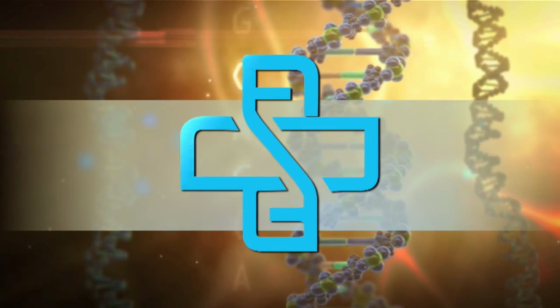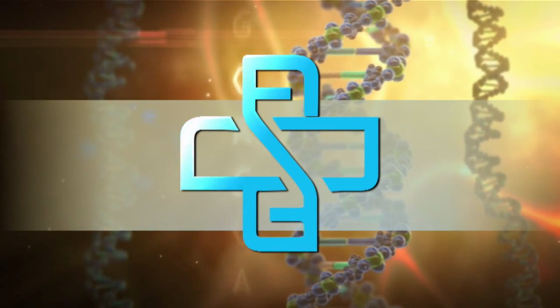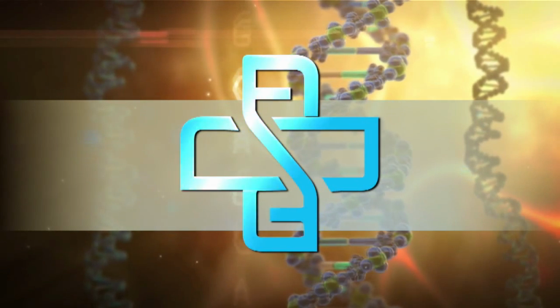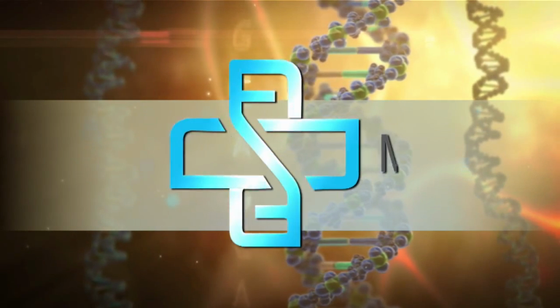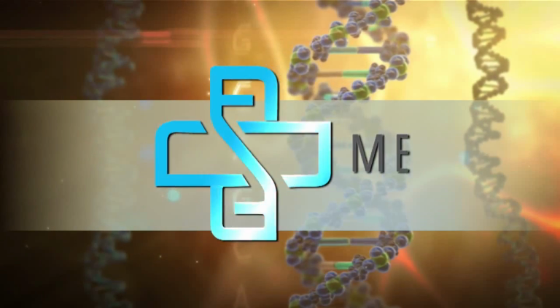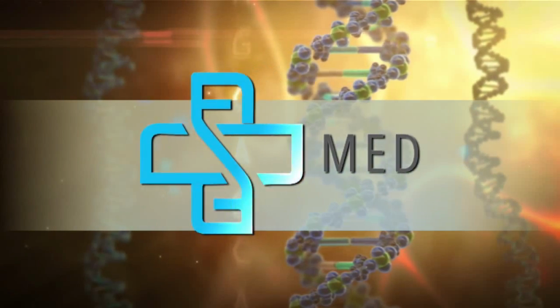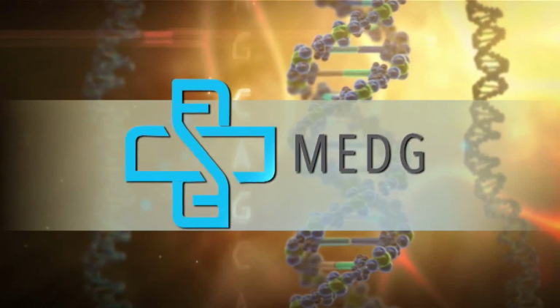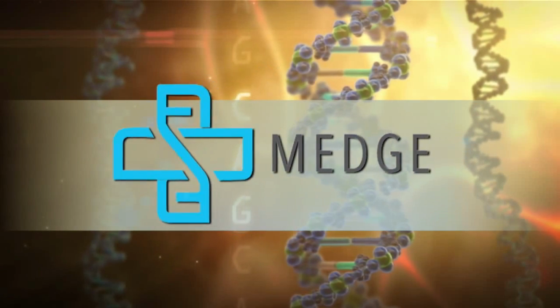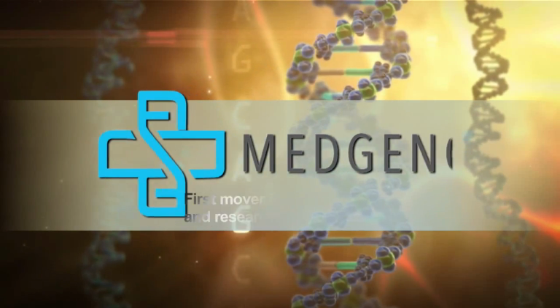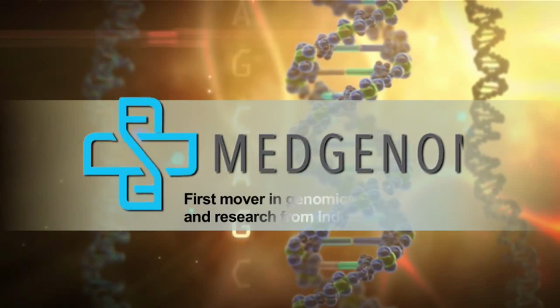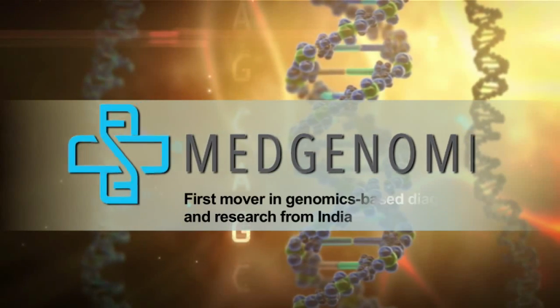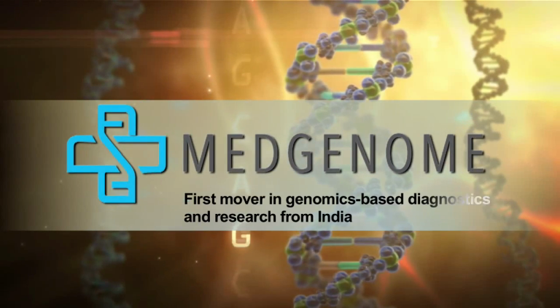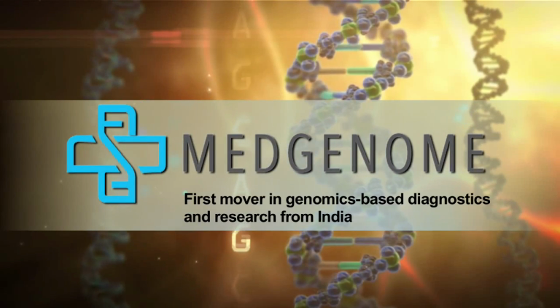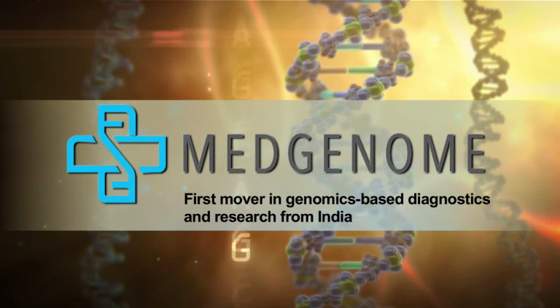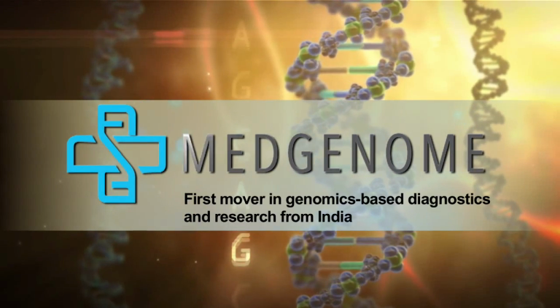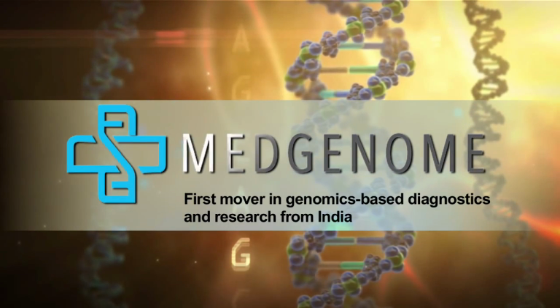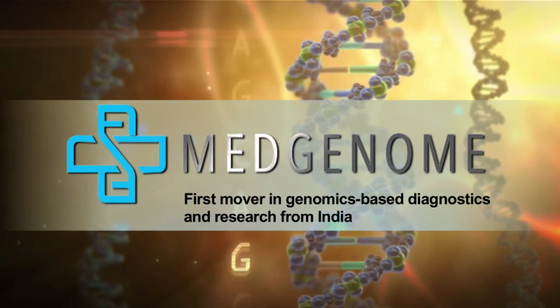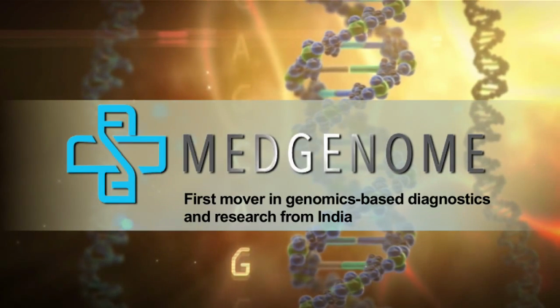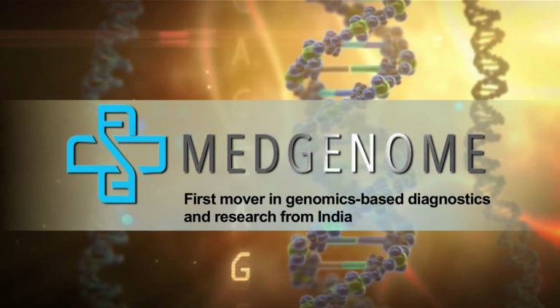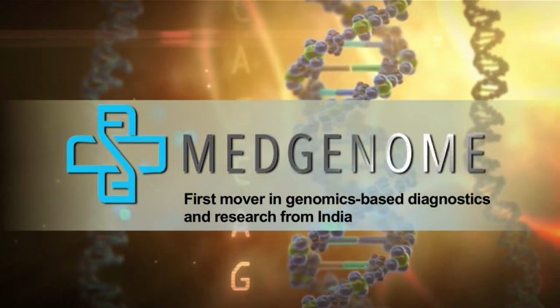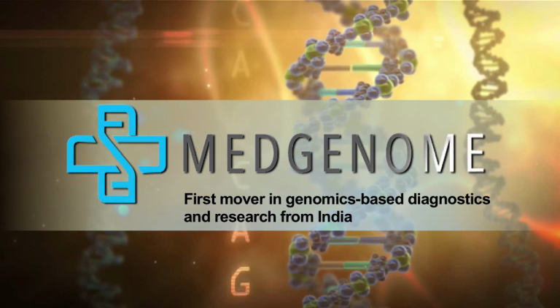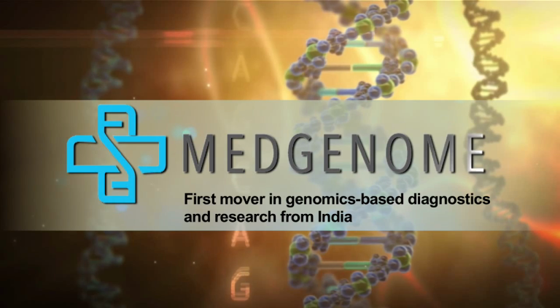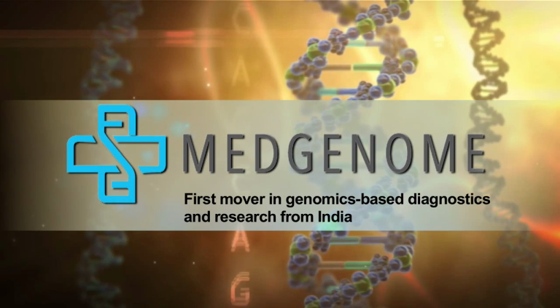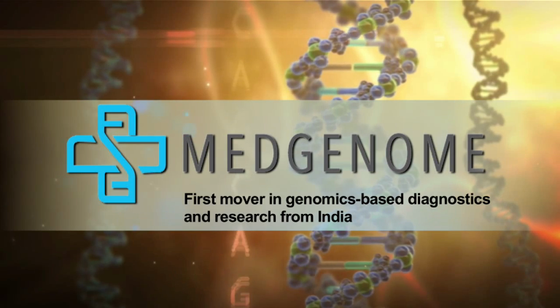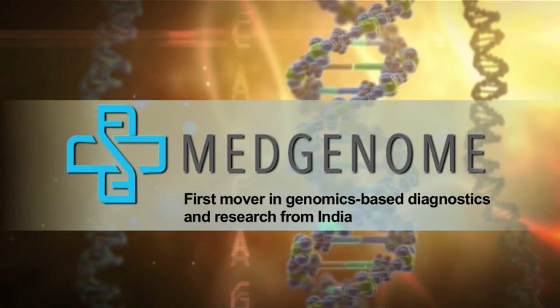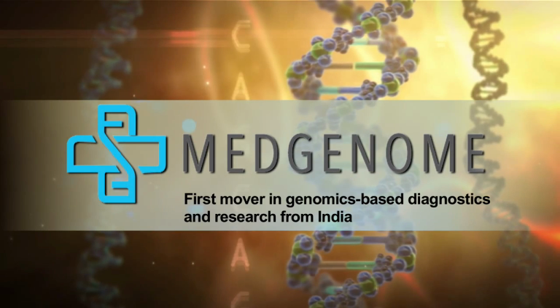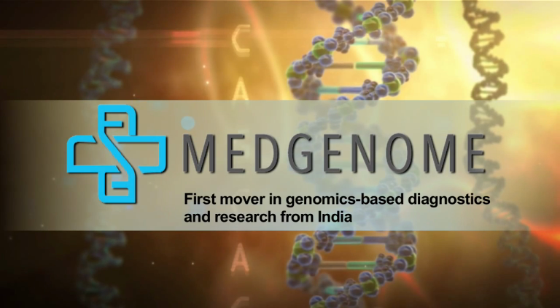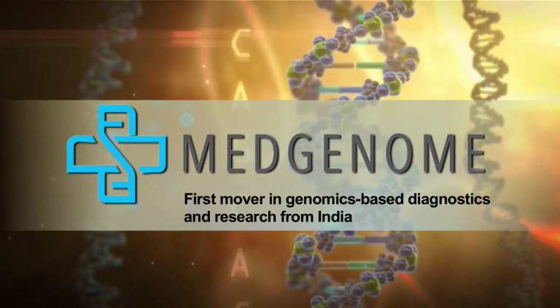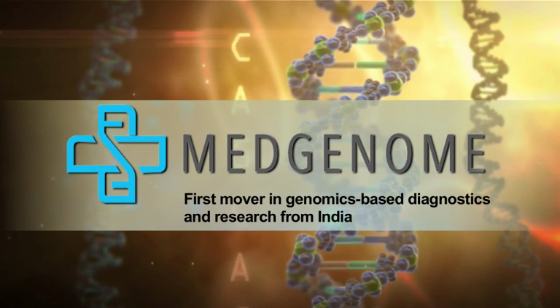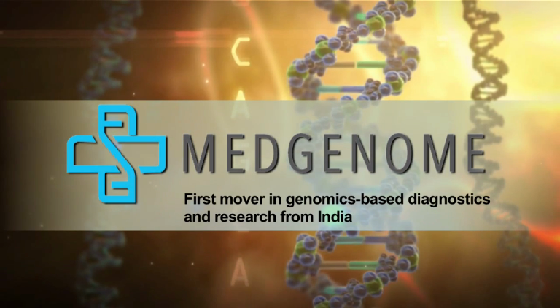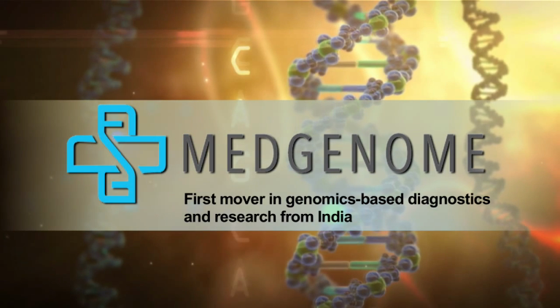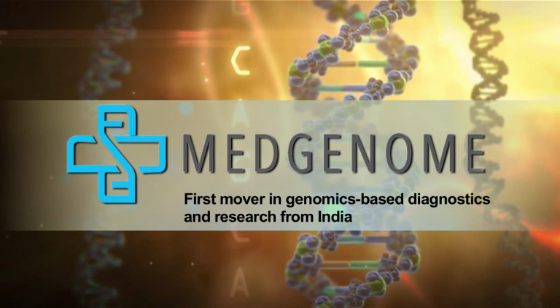MedGenome — the first mover in genomics-based diagnostics and research from India.